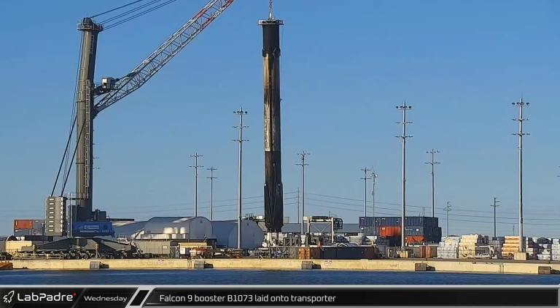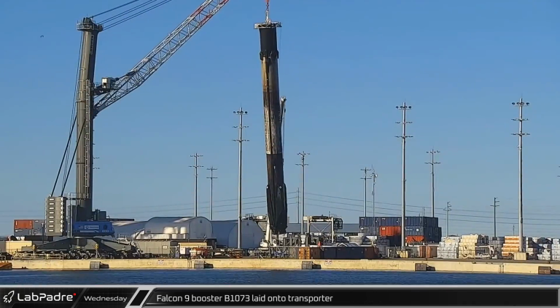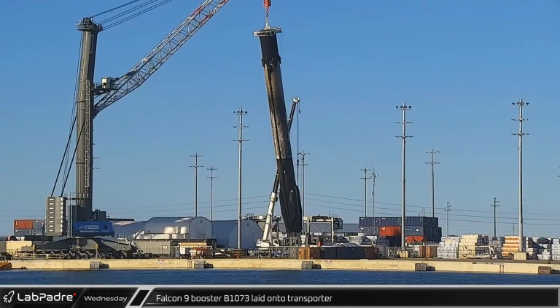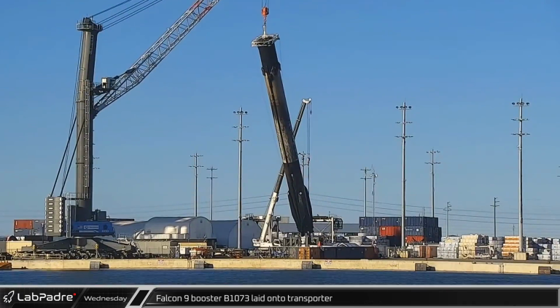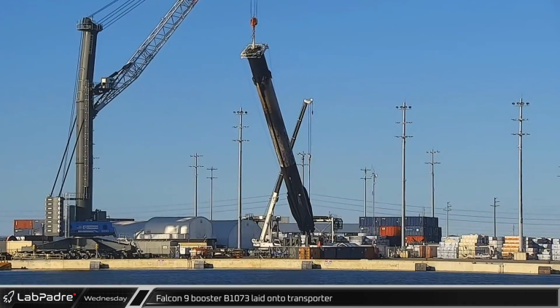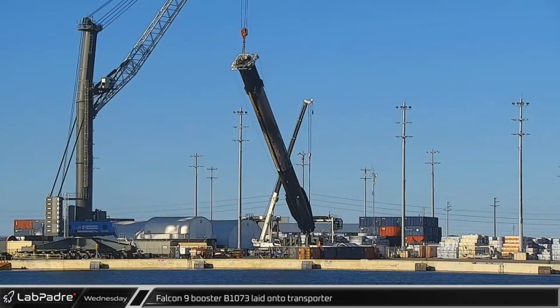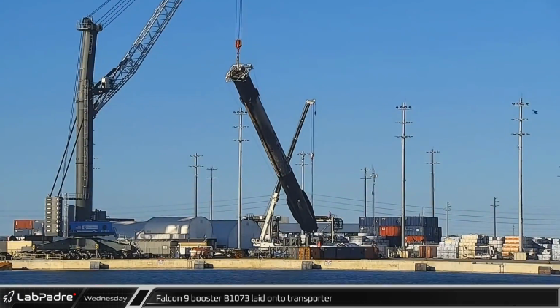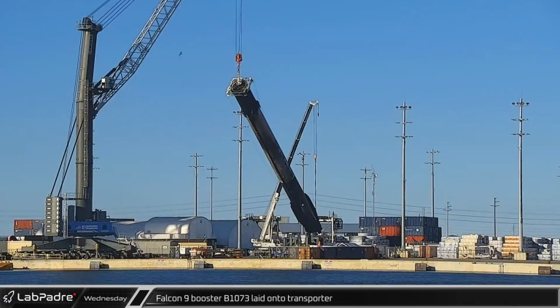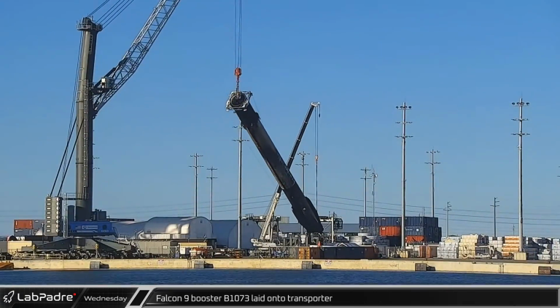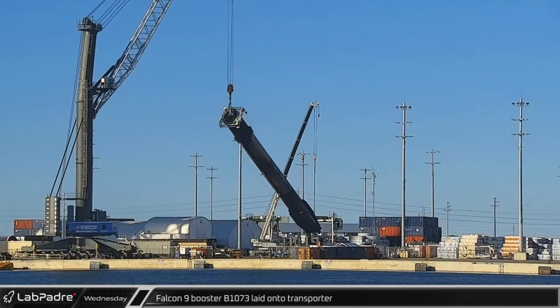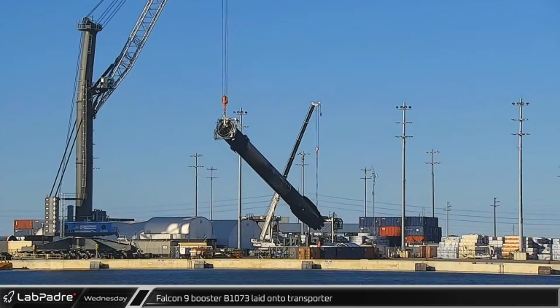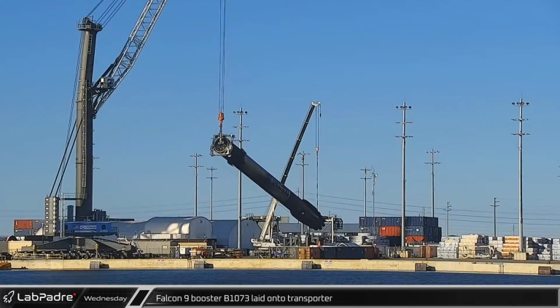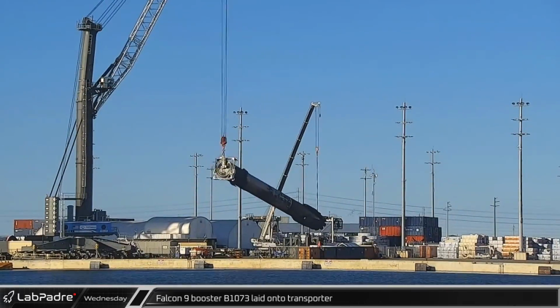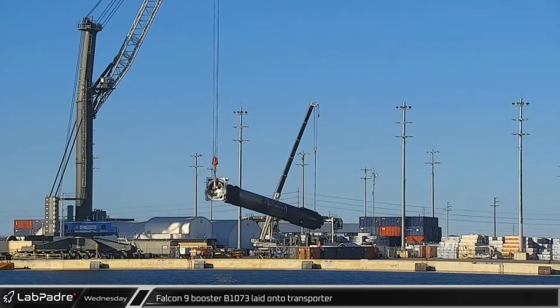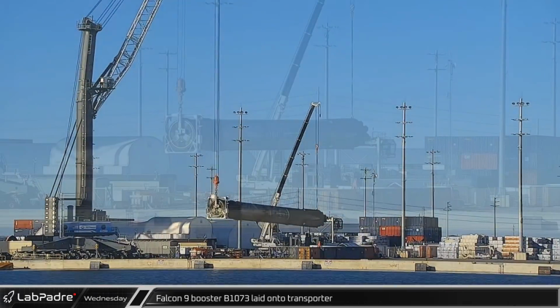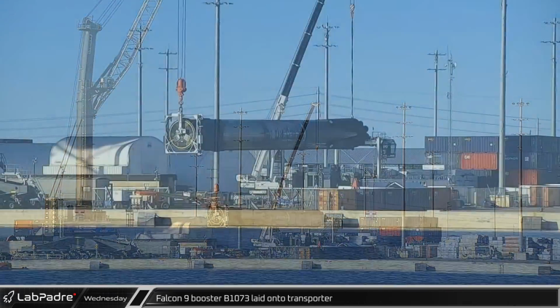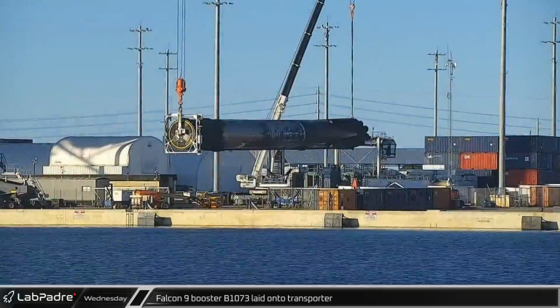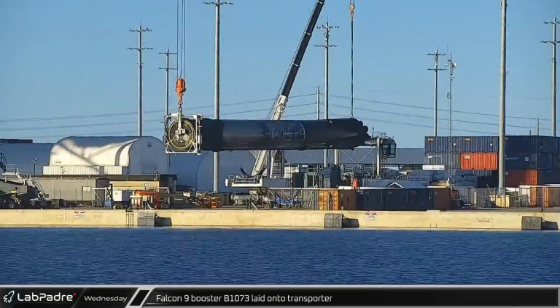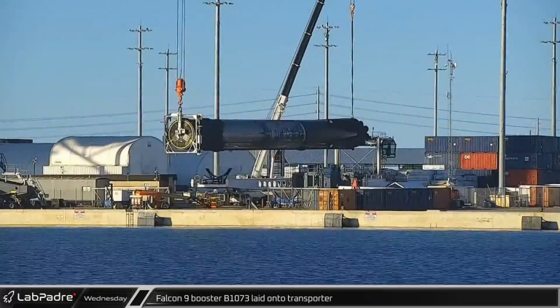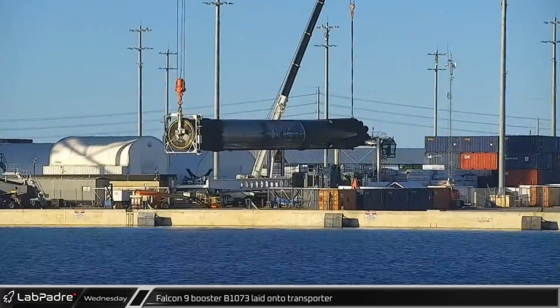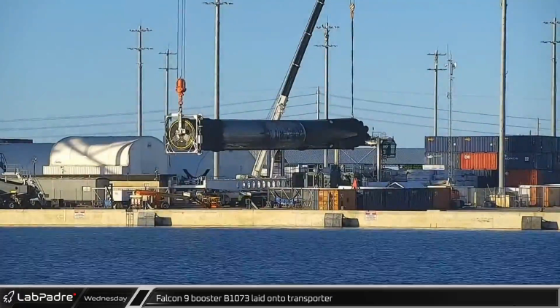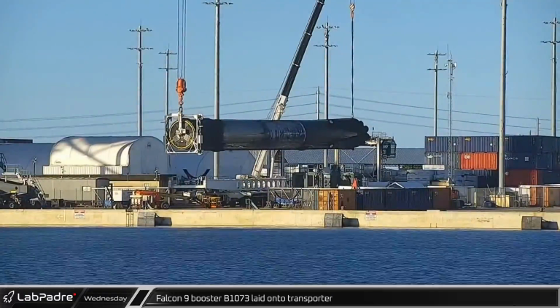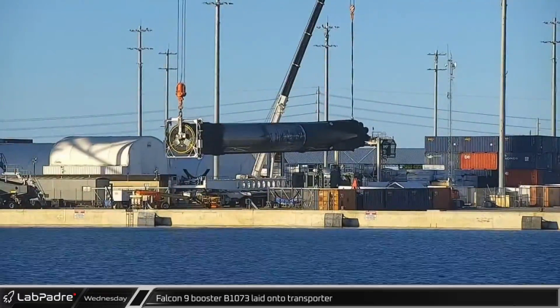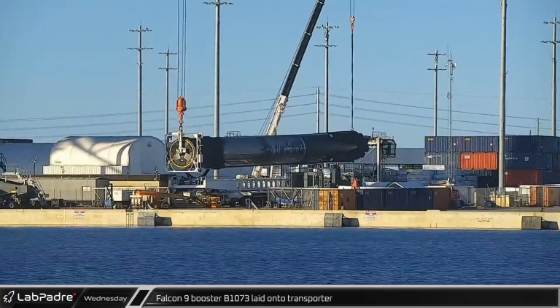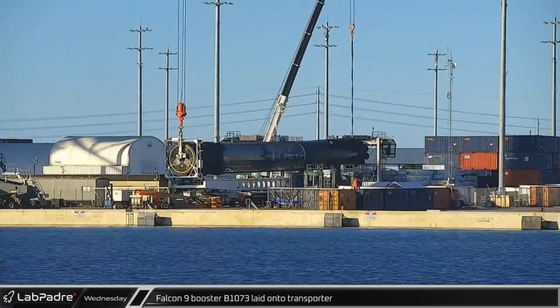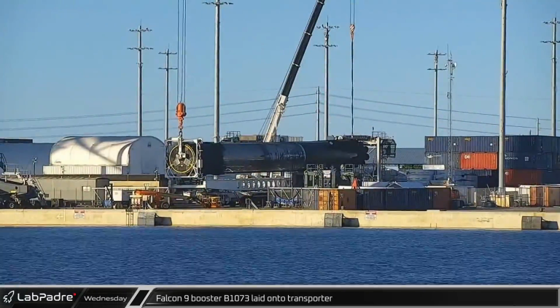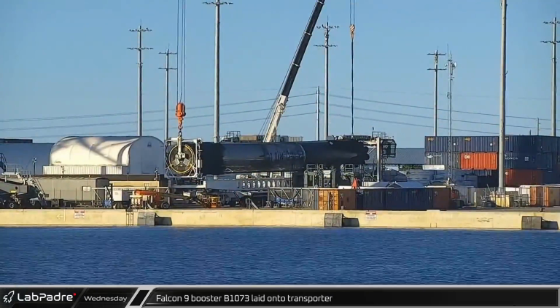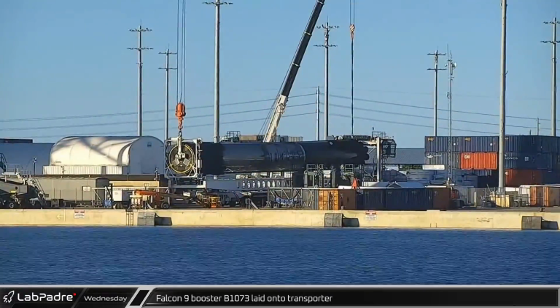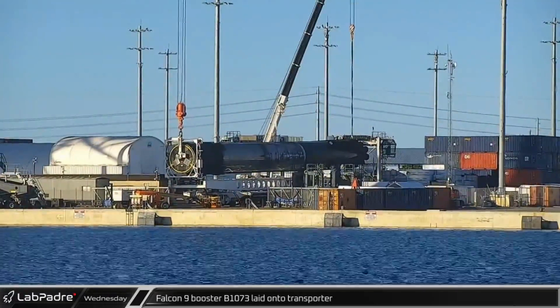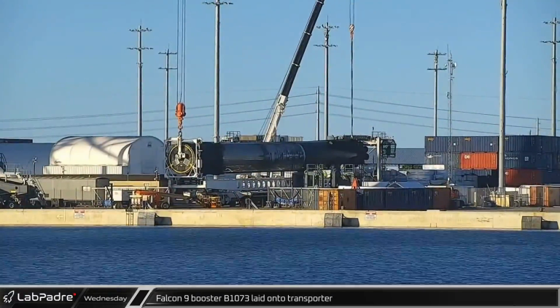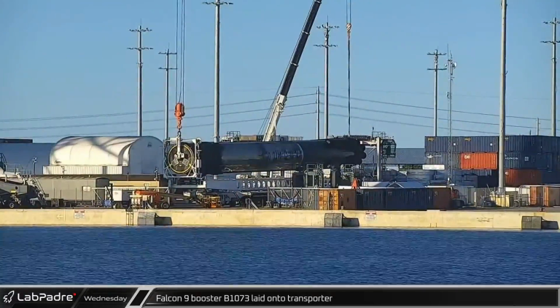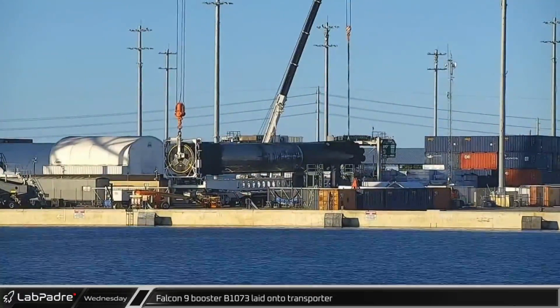Back at Port Canaveral, B-1073 was lifted and placed on the transporter for its move to SpaceX refurbishment facilities.